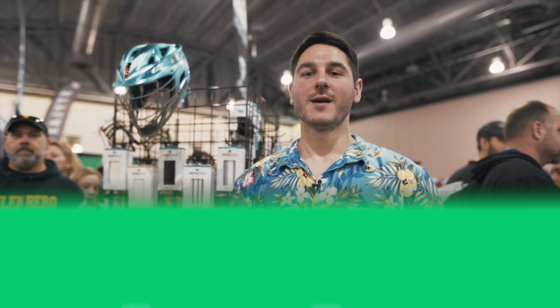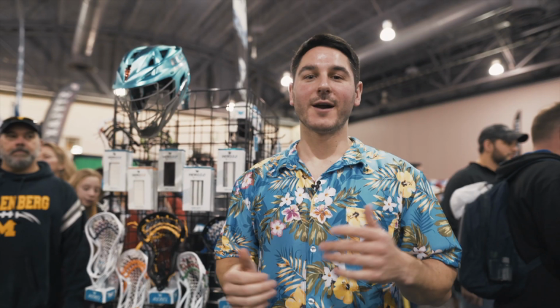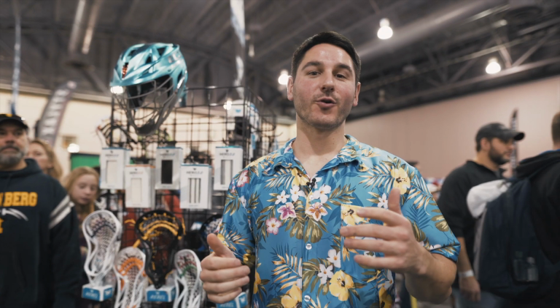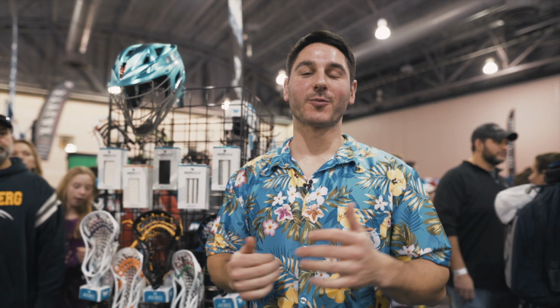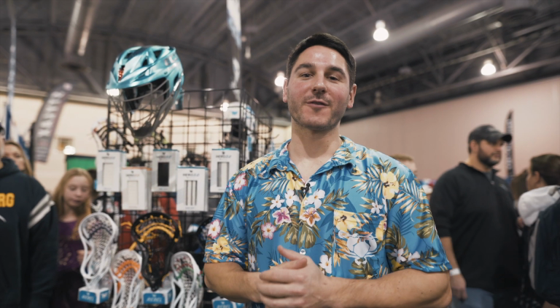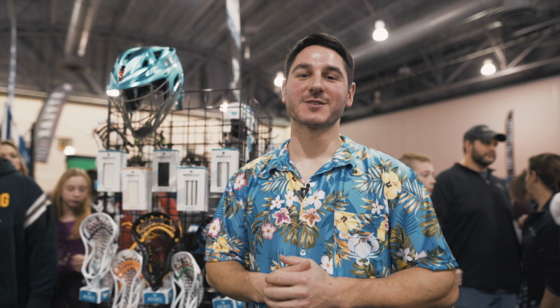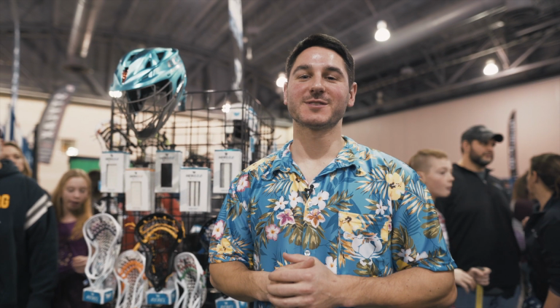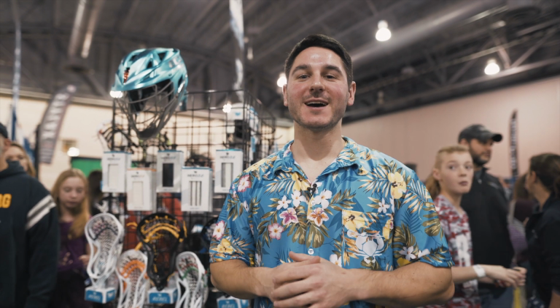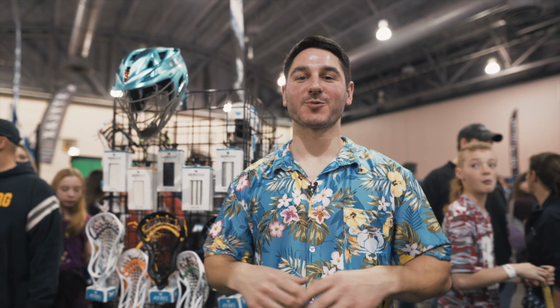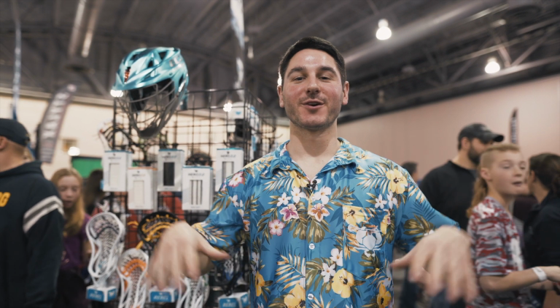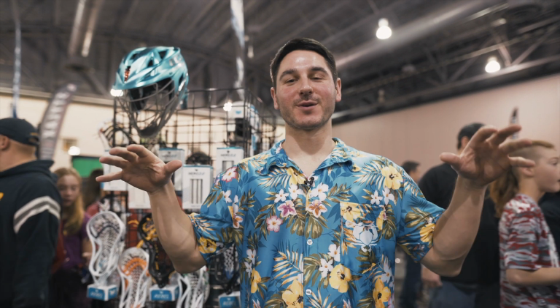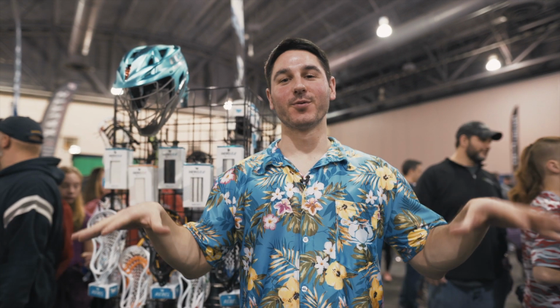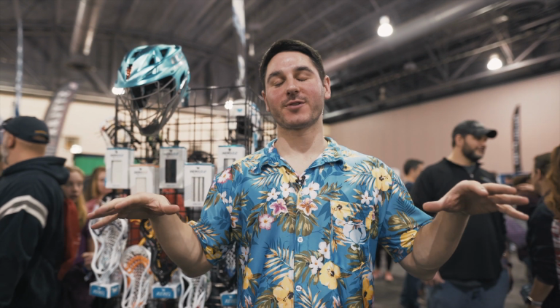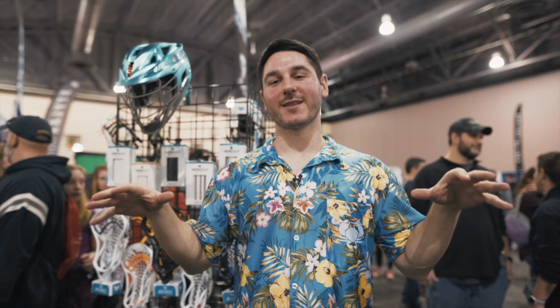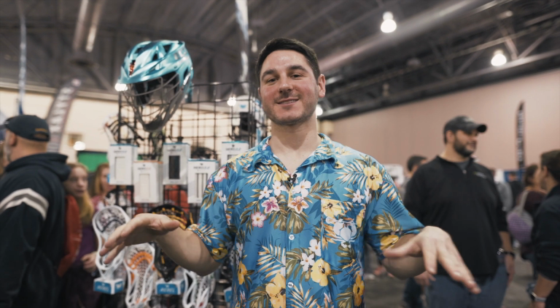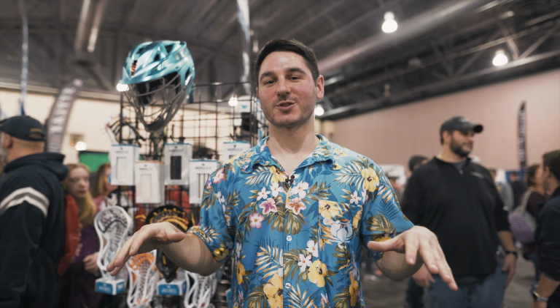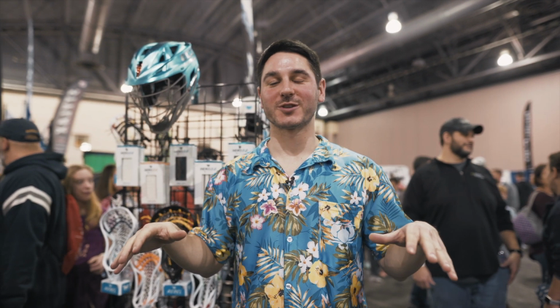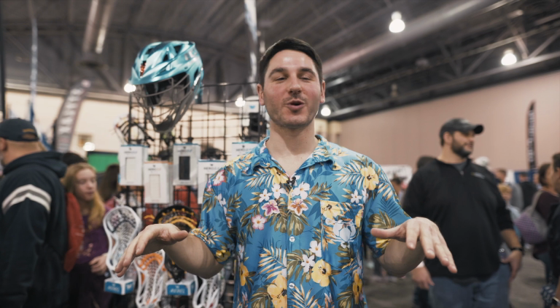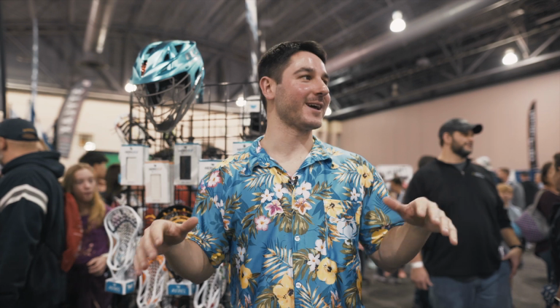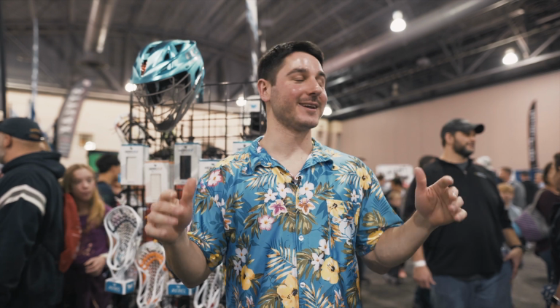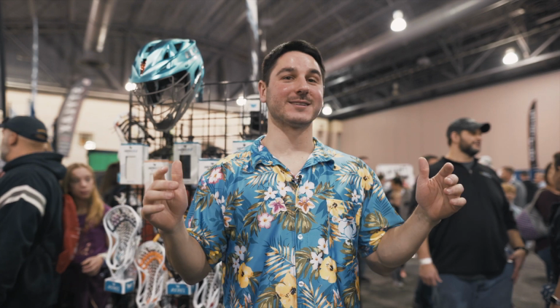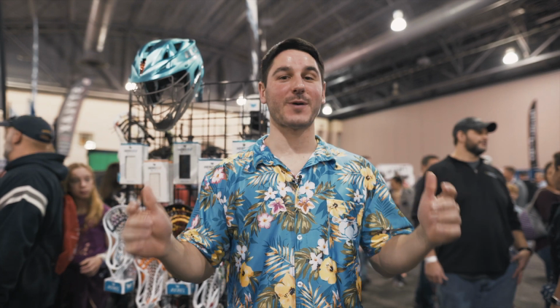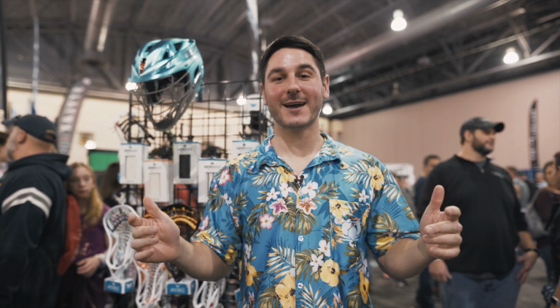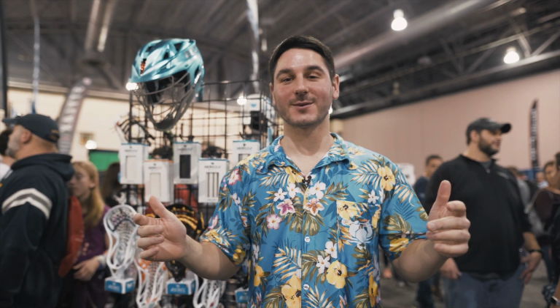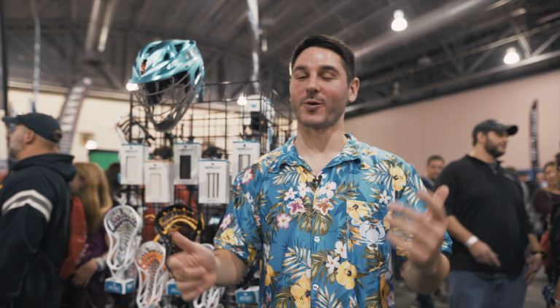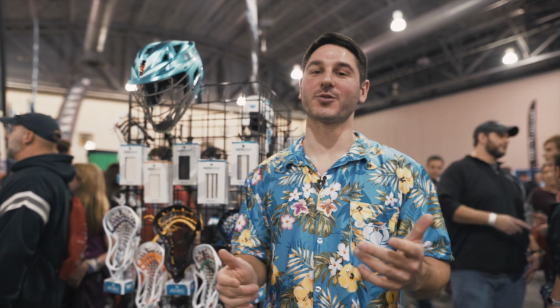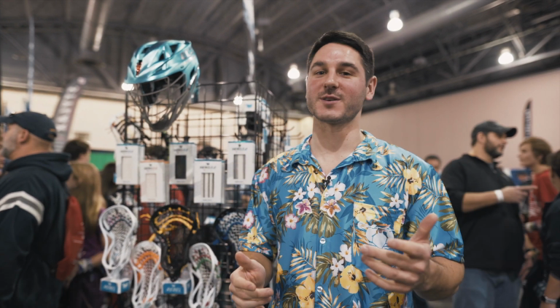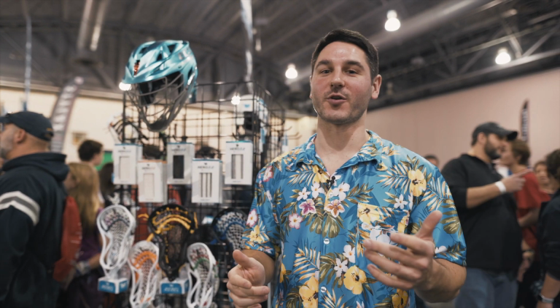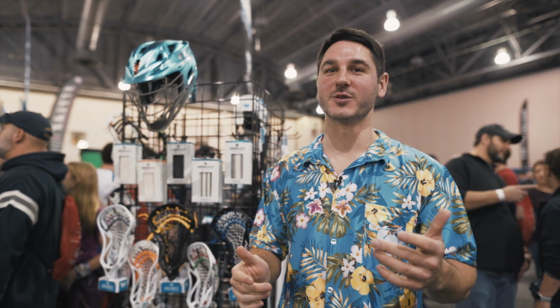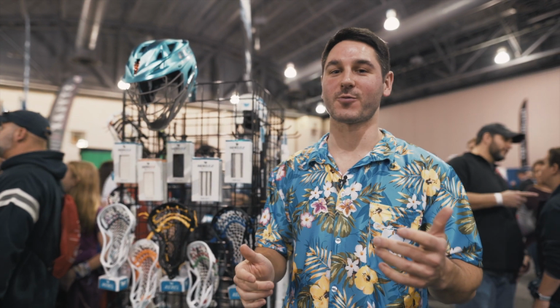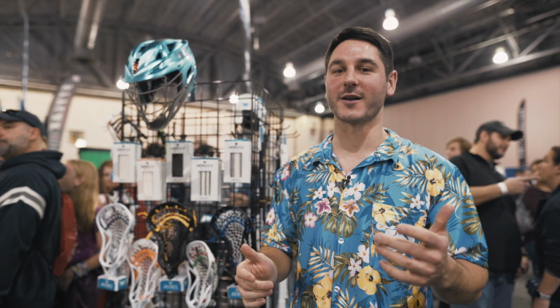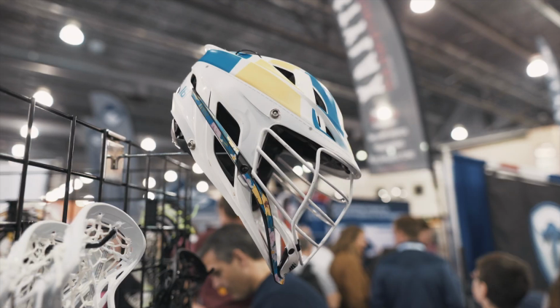Hey everyone, I'm Greg from East Coast Eyes. We're here at the booth at Laxicon 2020 and it is packed. I'm going to run you through some of our newest products.